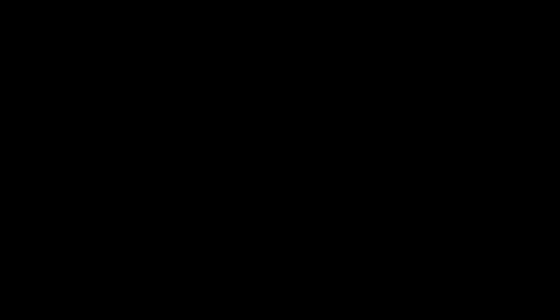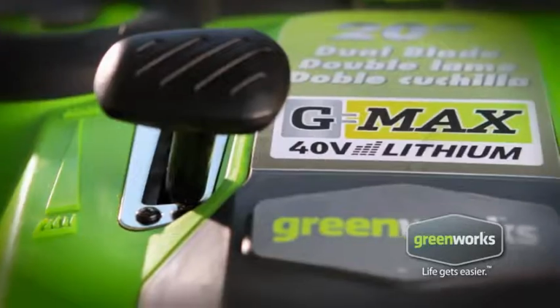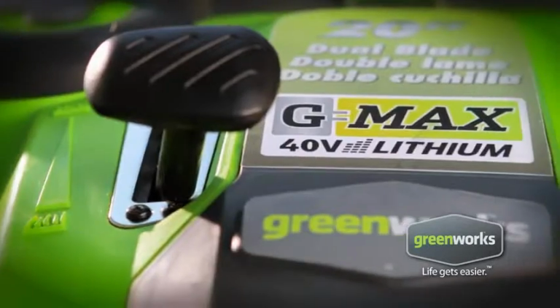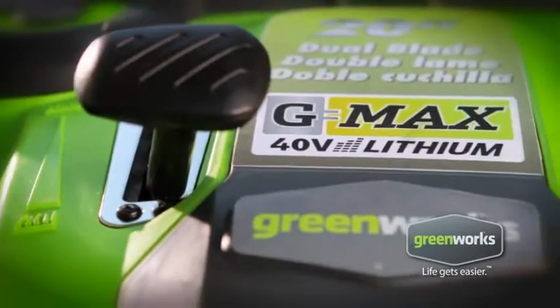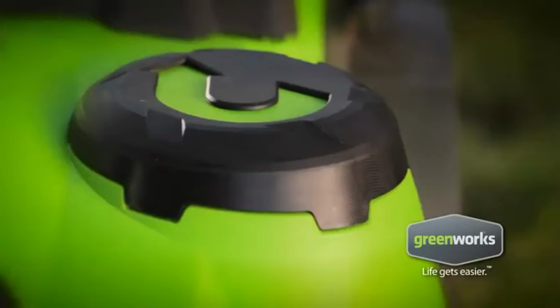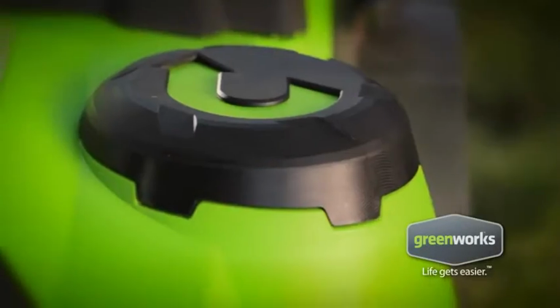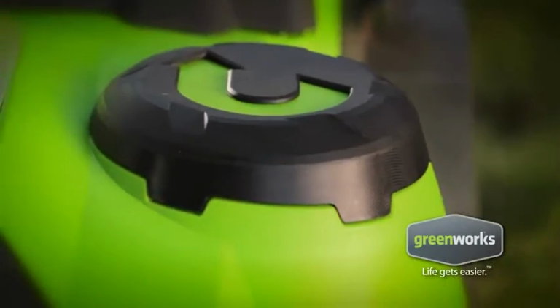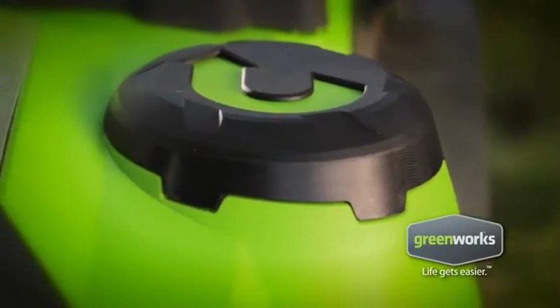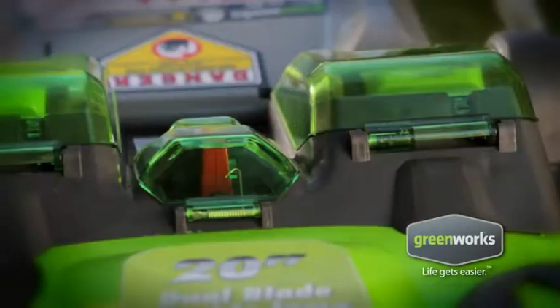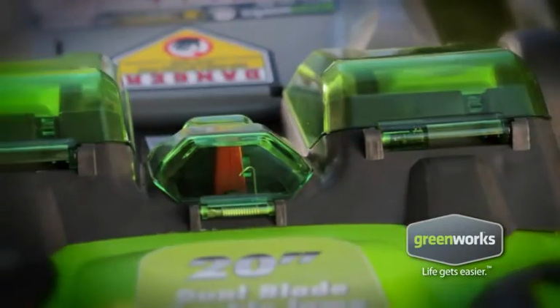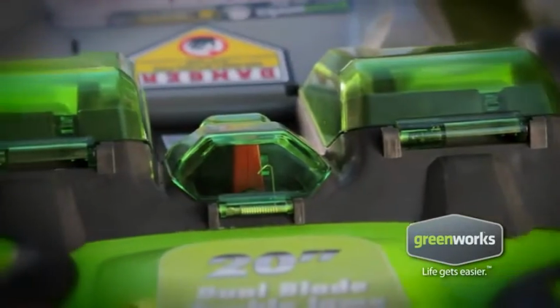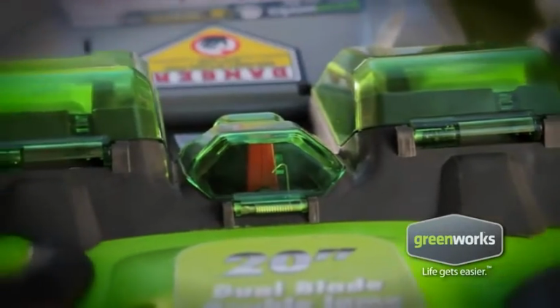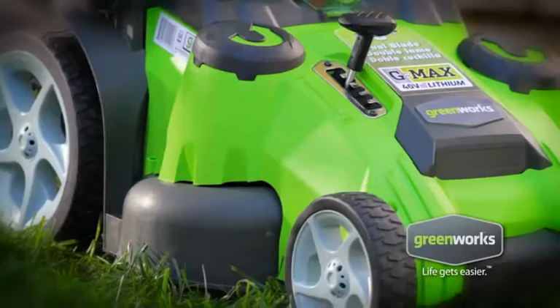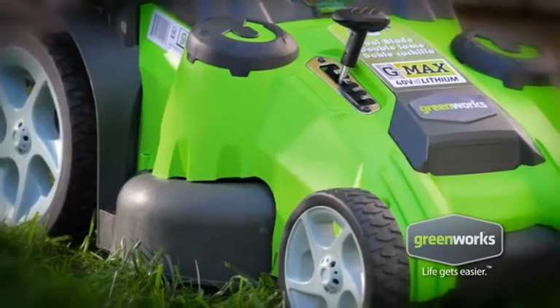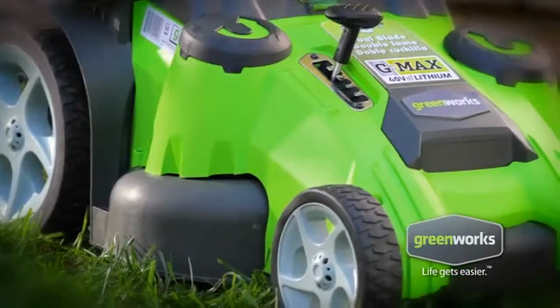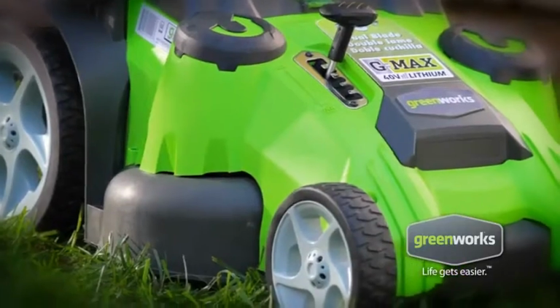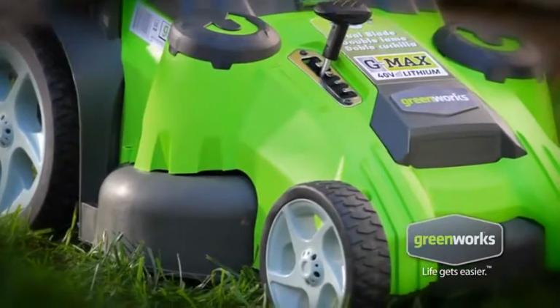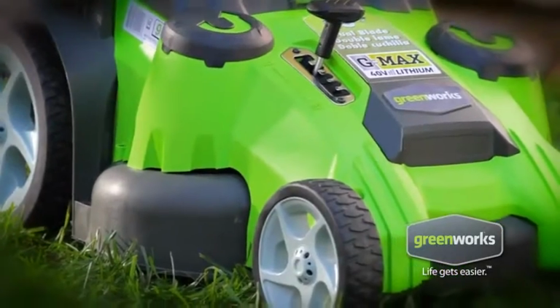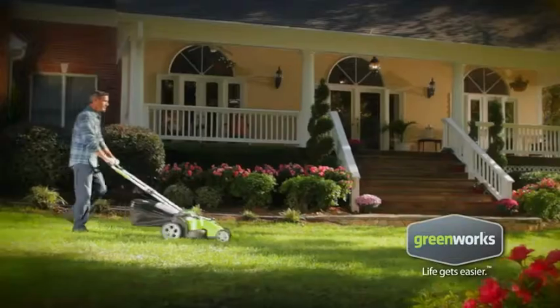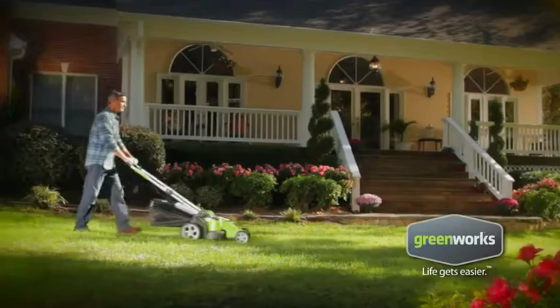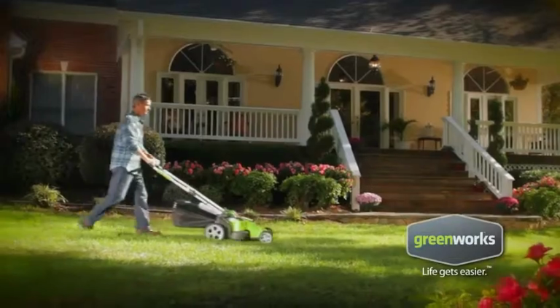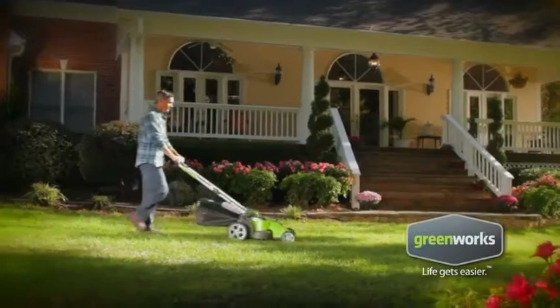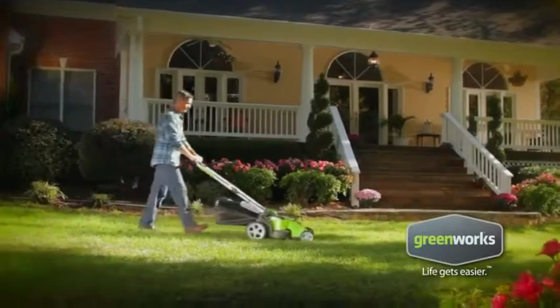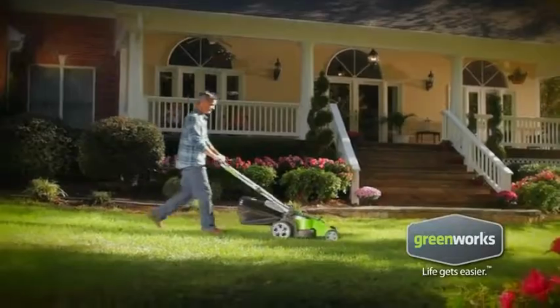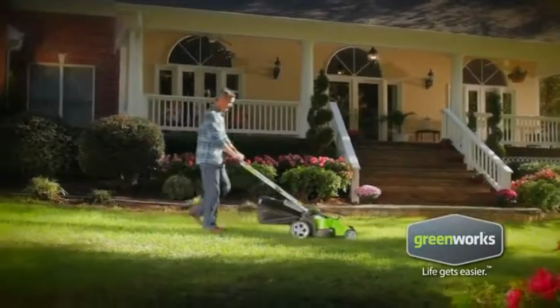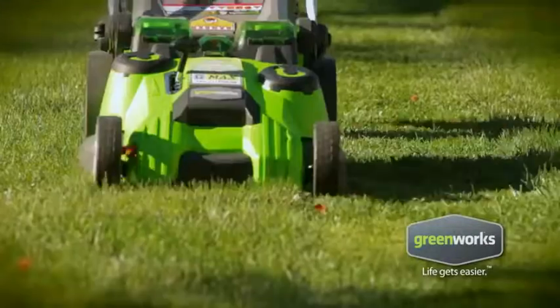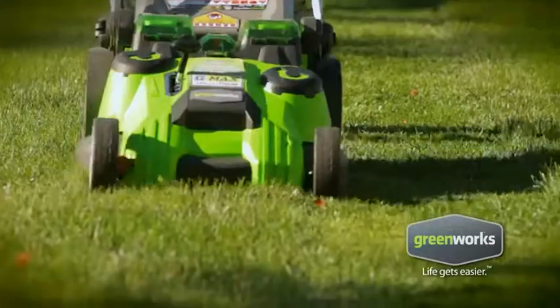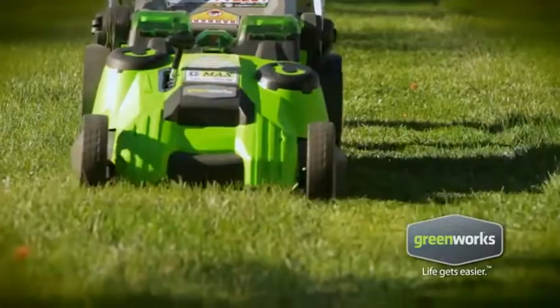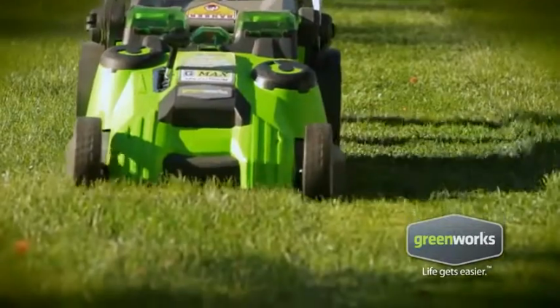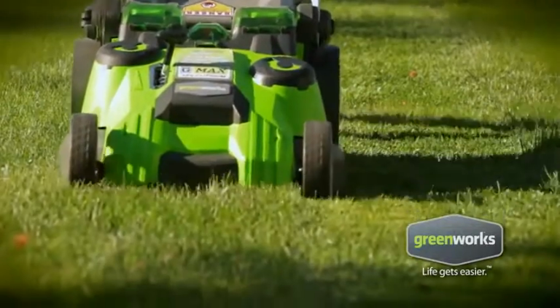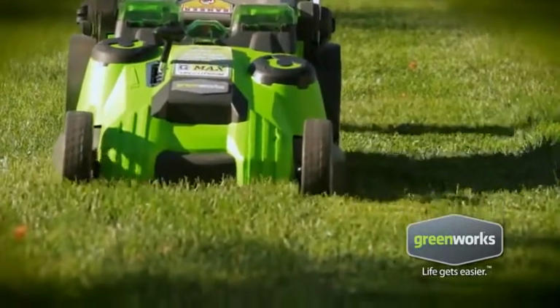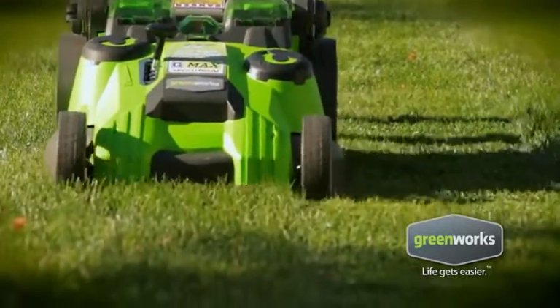Finally, a powerful alternative to gas mowers. Introducing the Twin Force Mower from Greenworks.